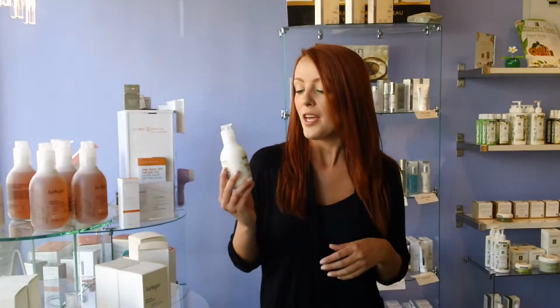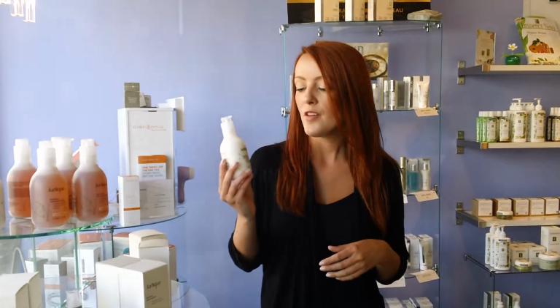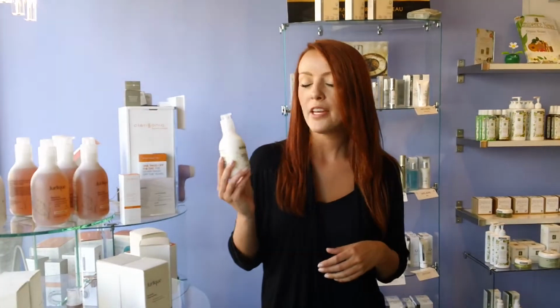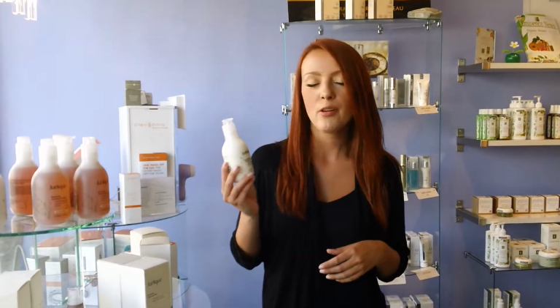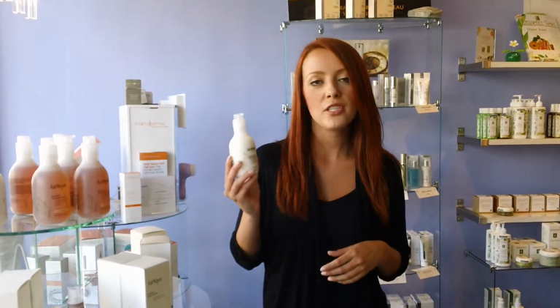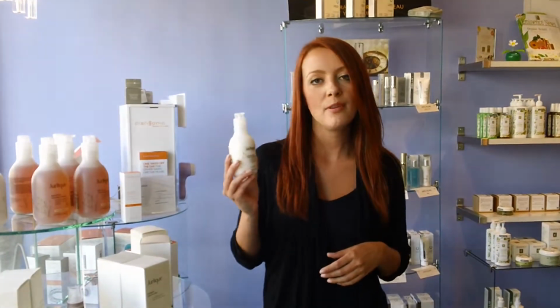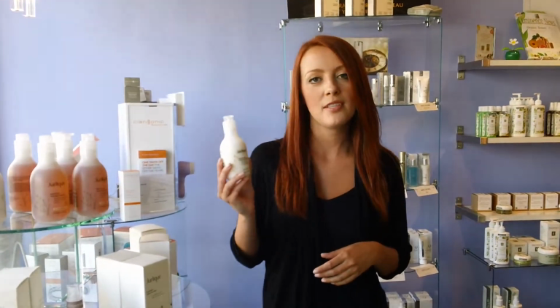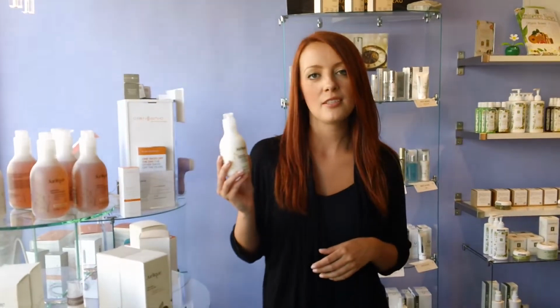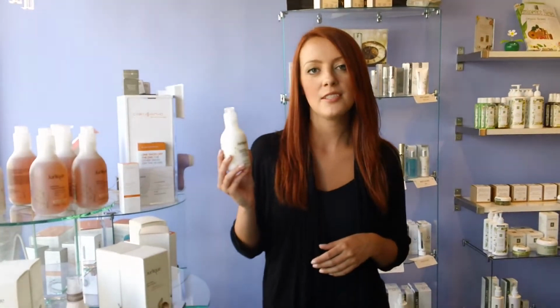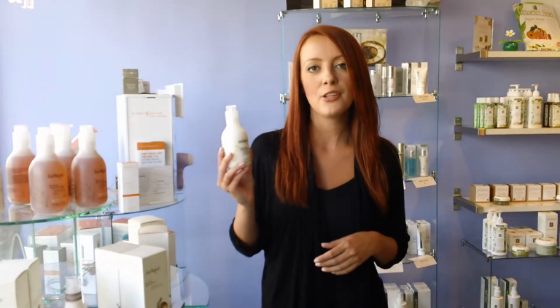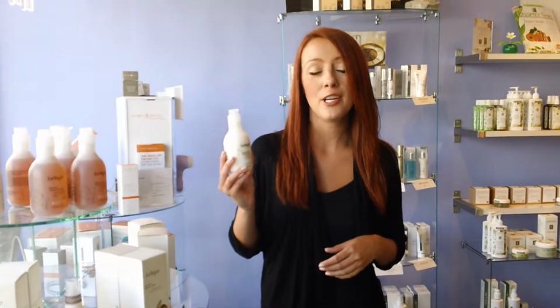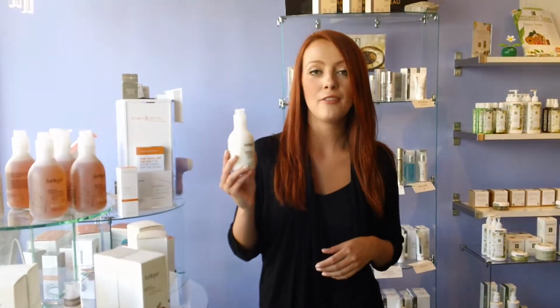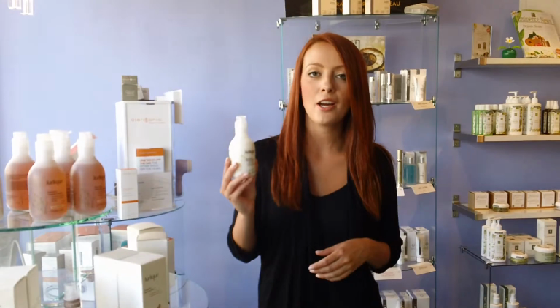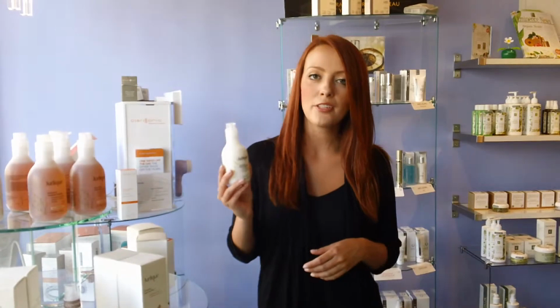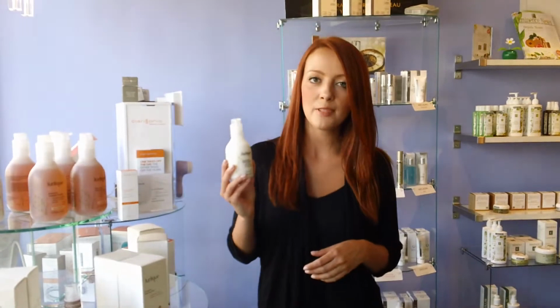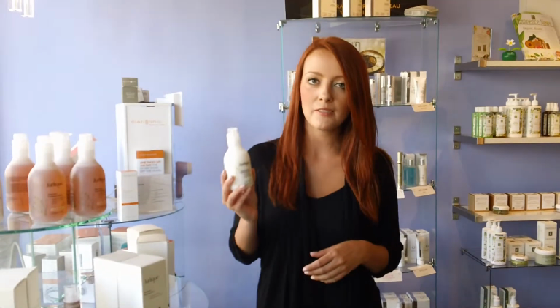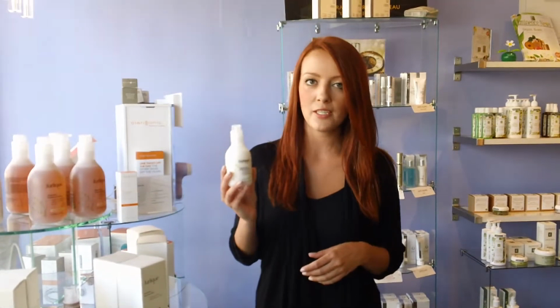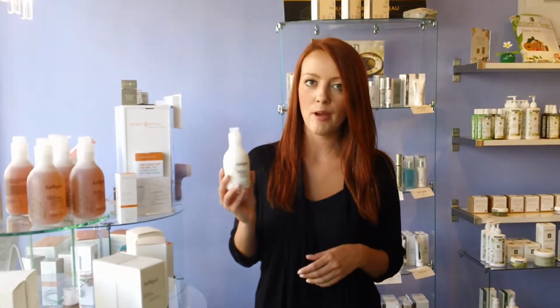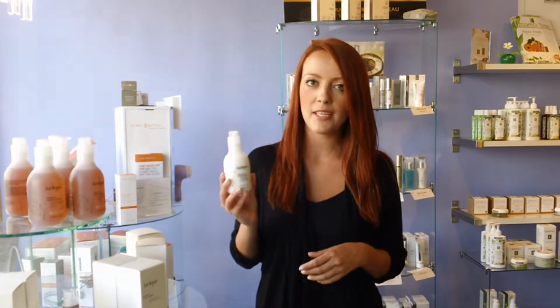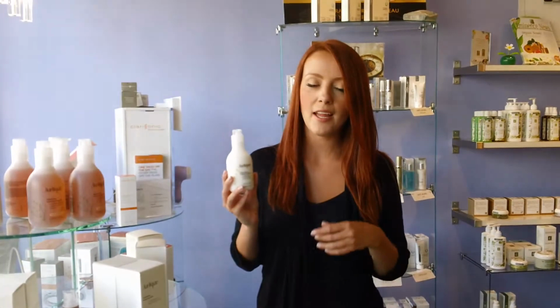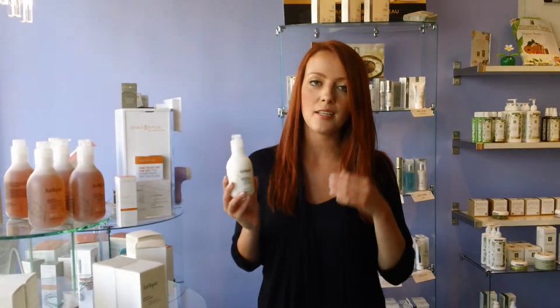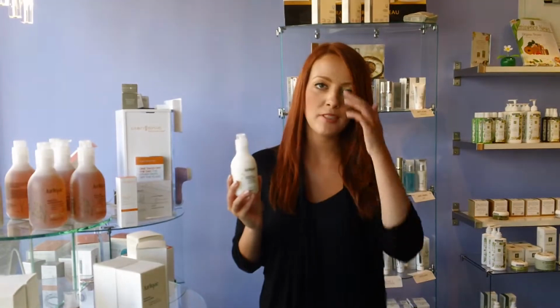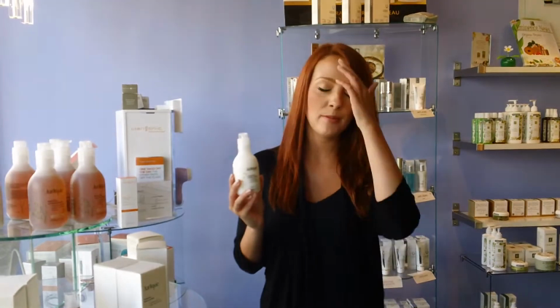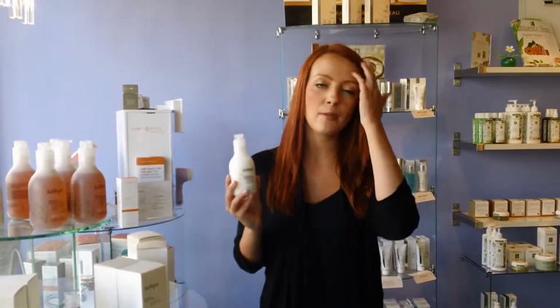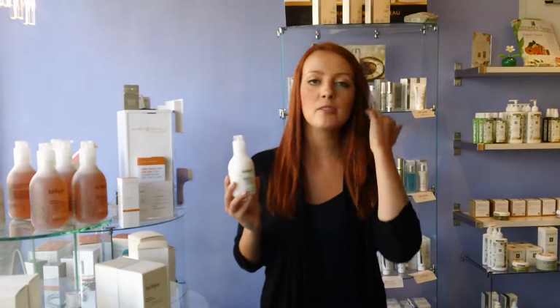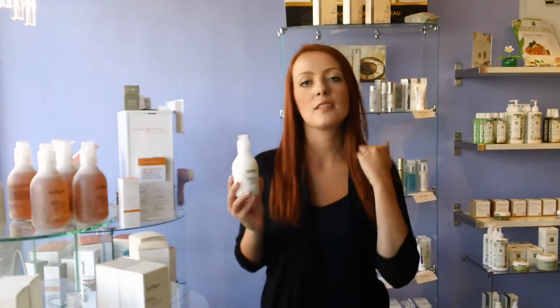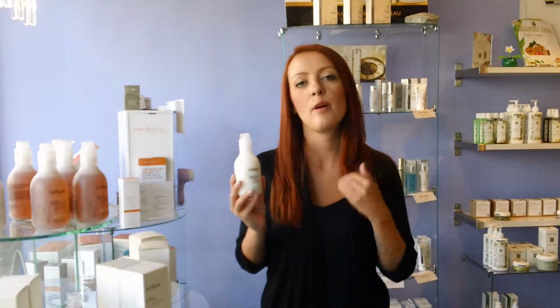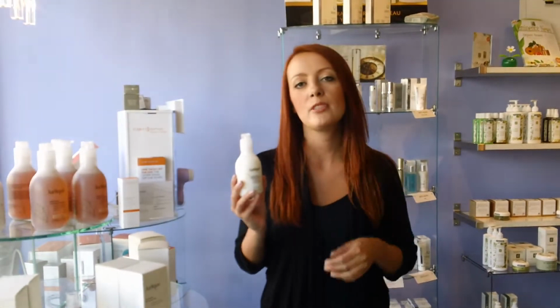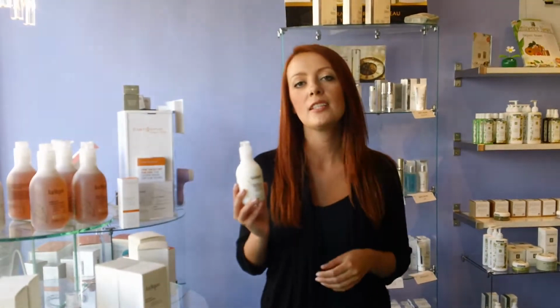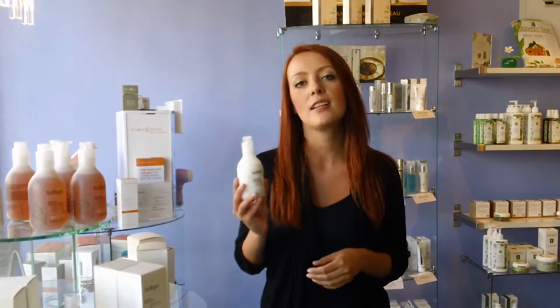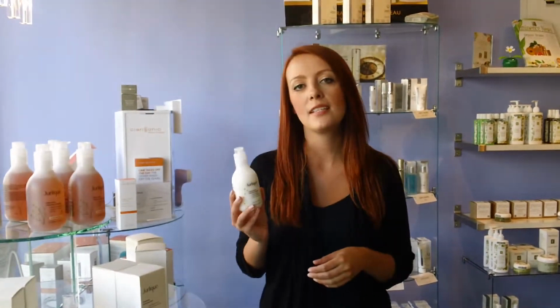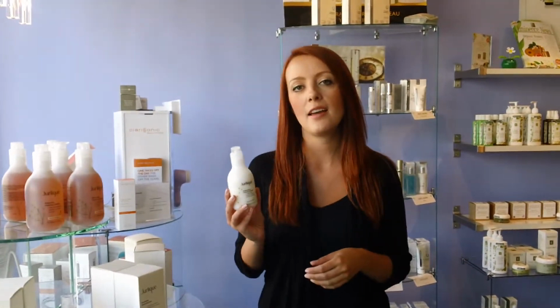If you have any questions about this cleanser or any of our others, please visit our website at www.spamartine.ca.